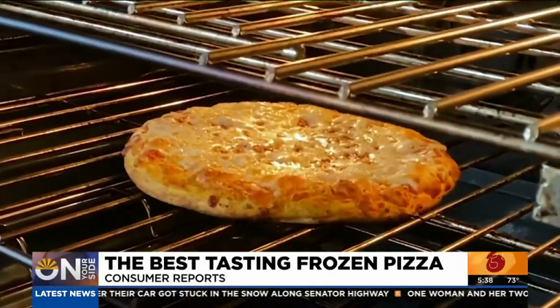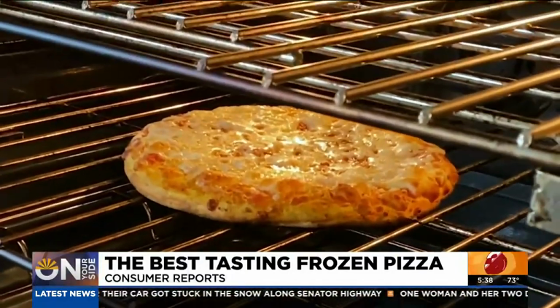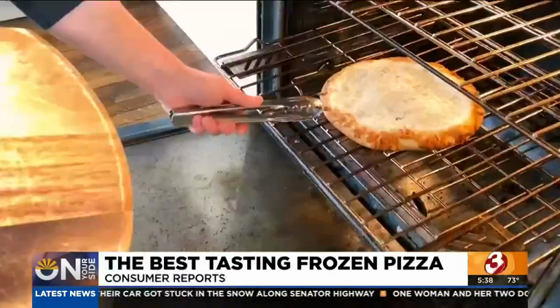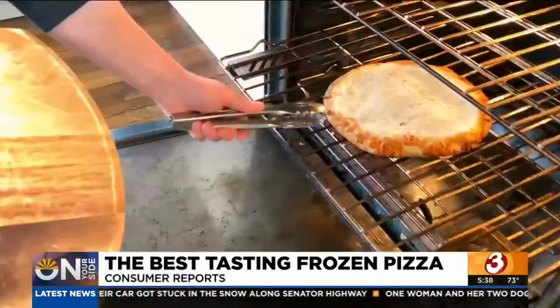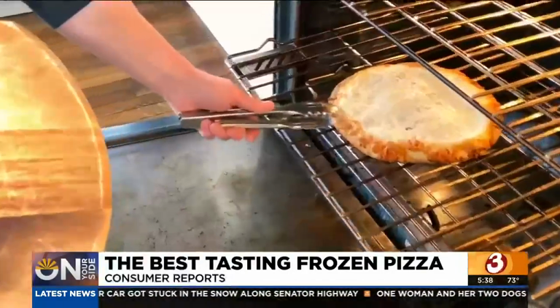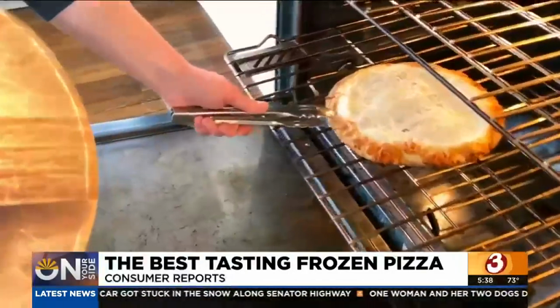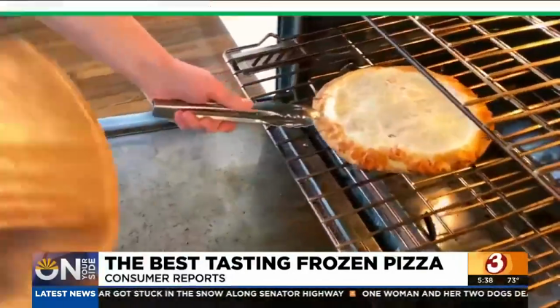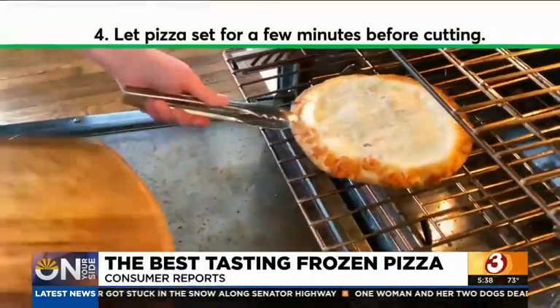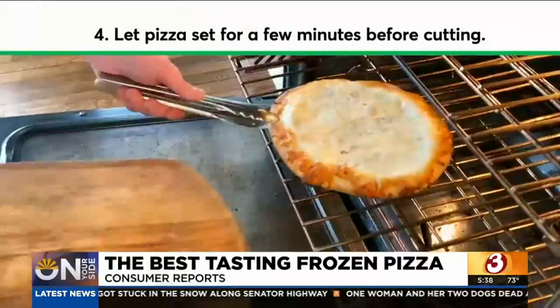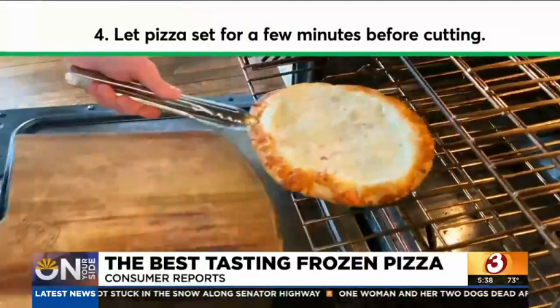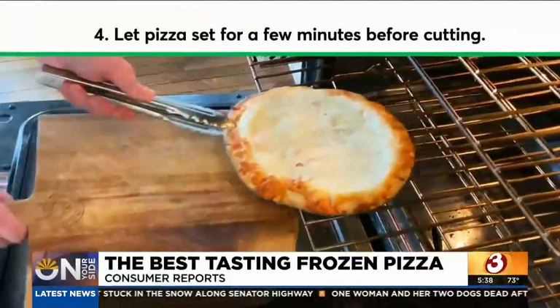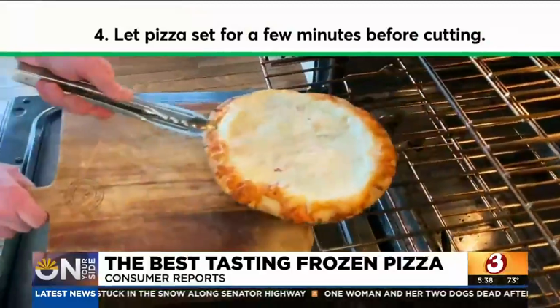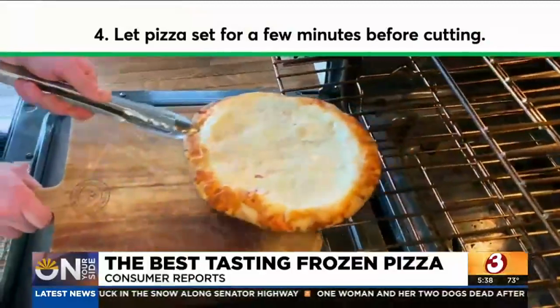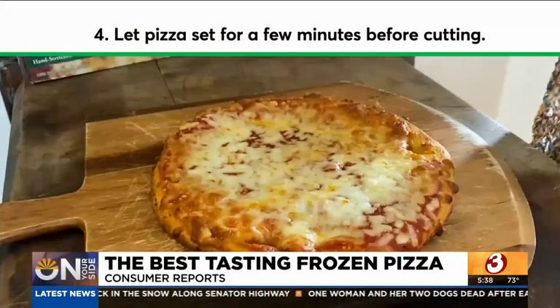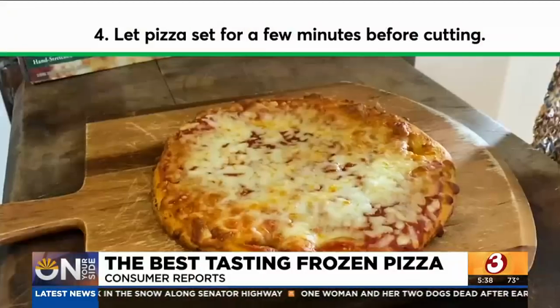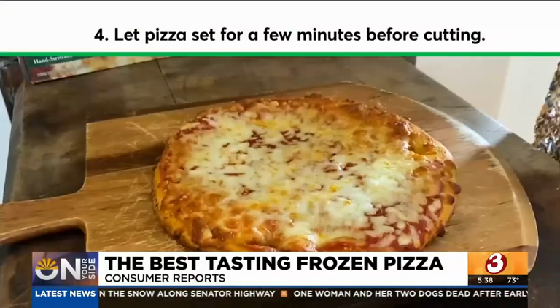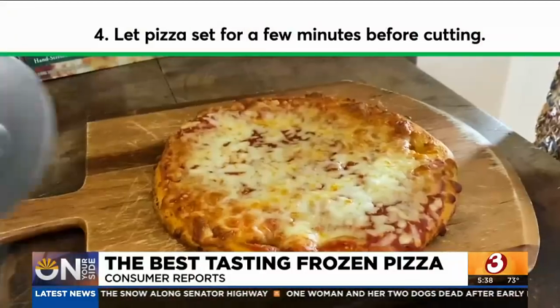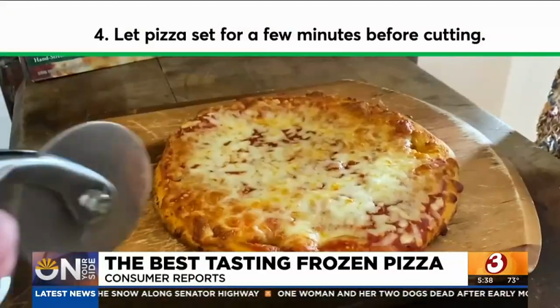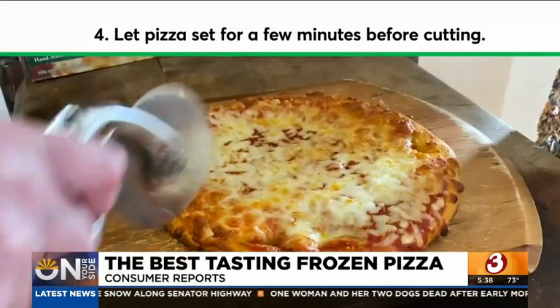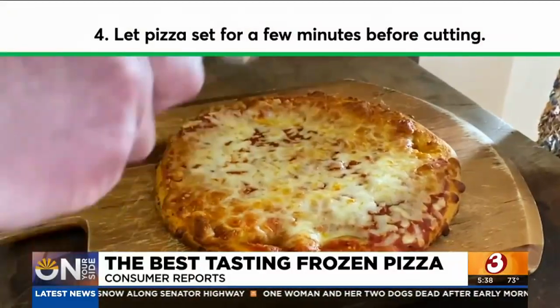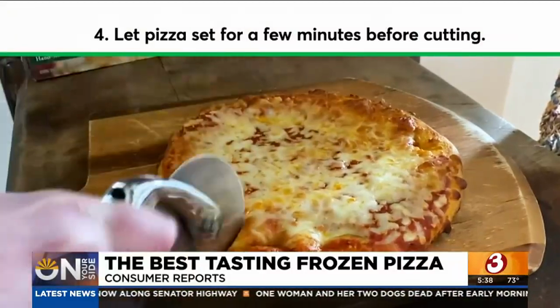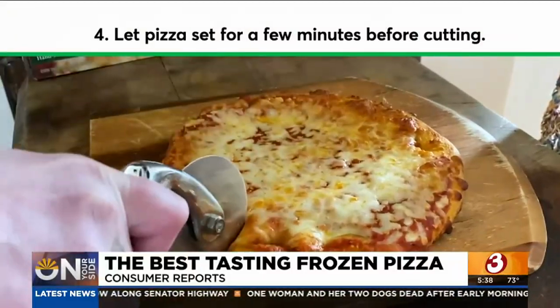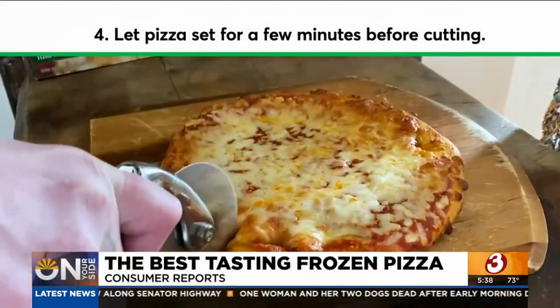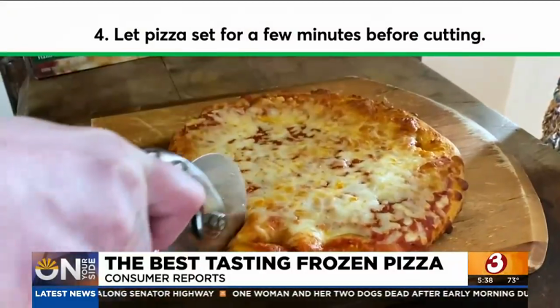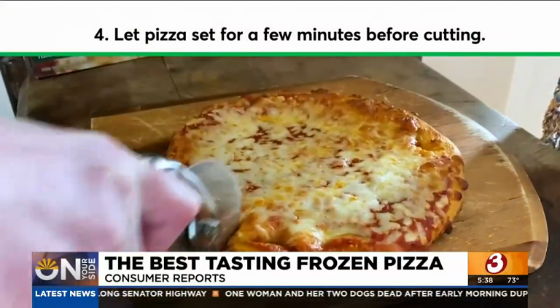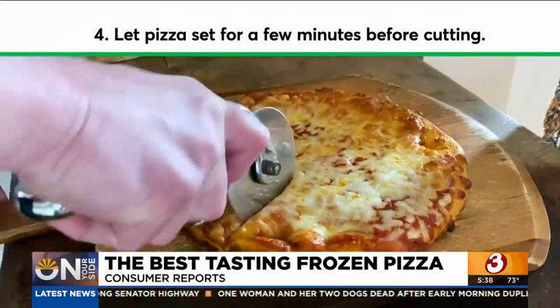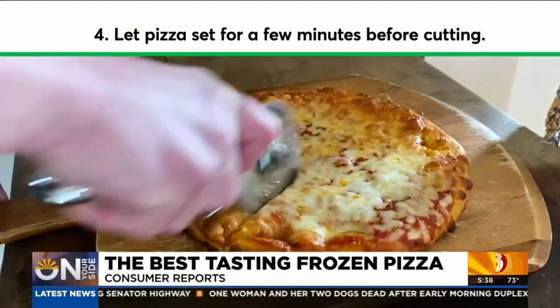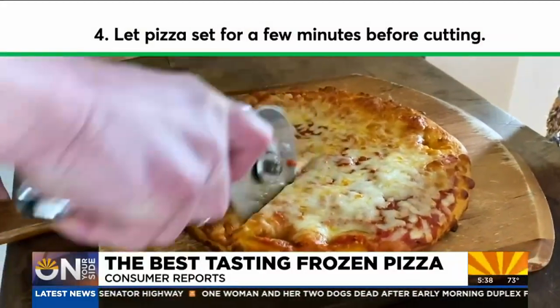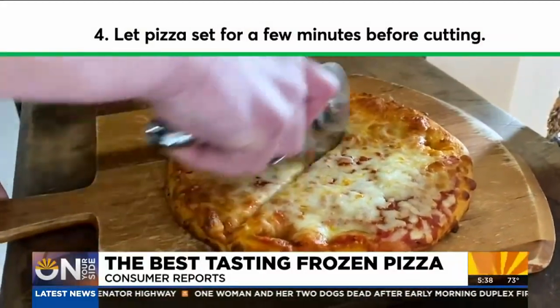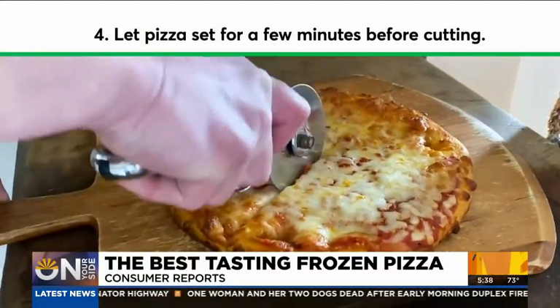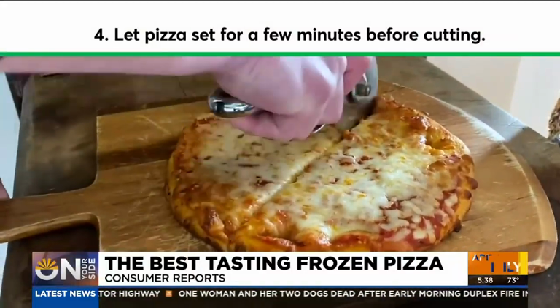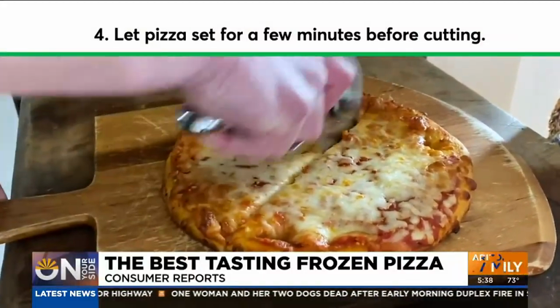And when it's done, give it a few minutes to set before you cut it. Gary Harper, On Your Side.